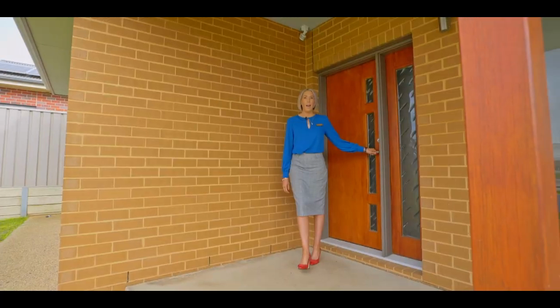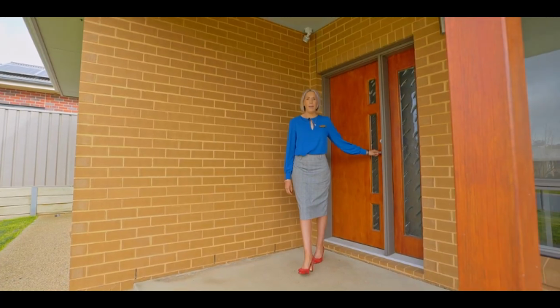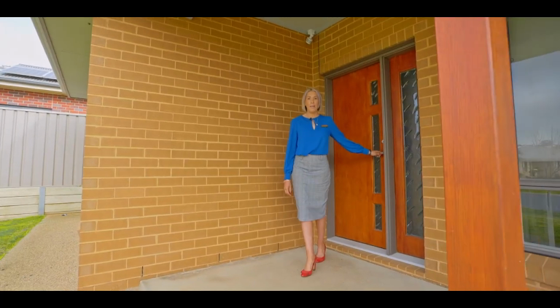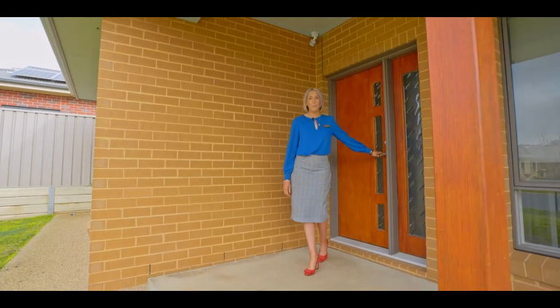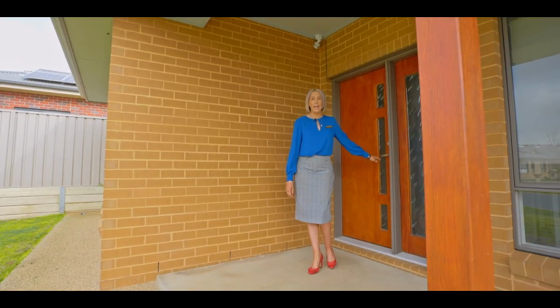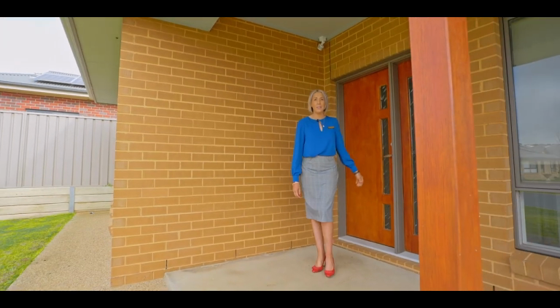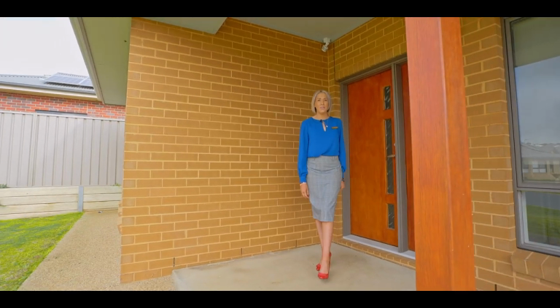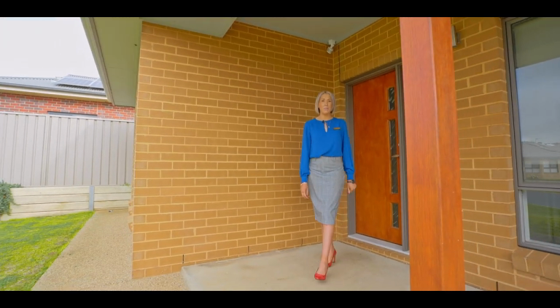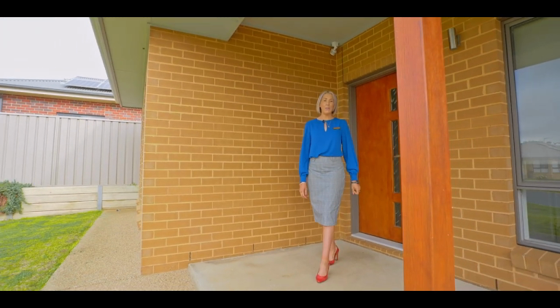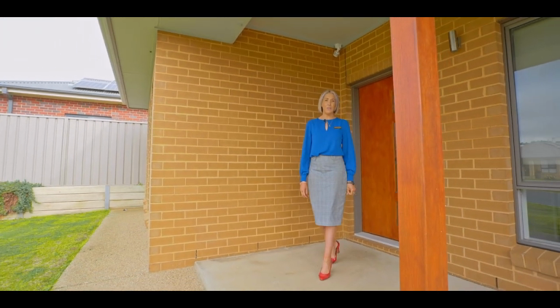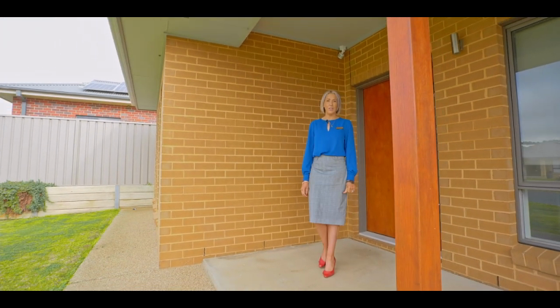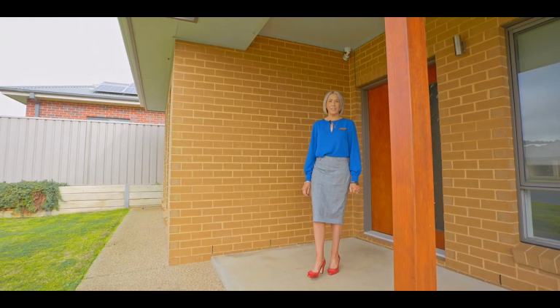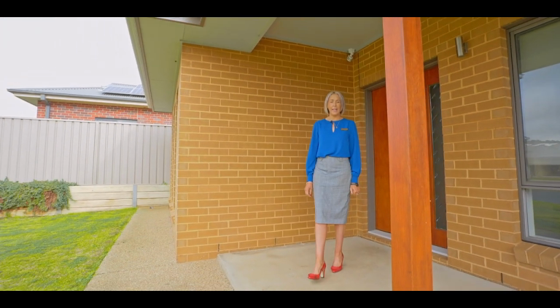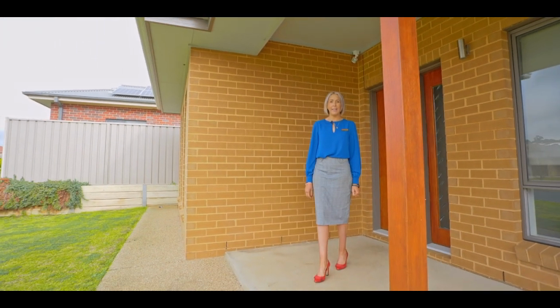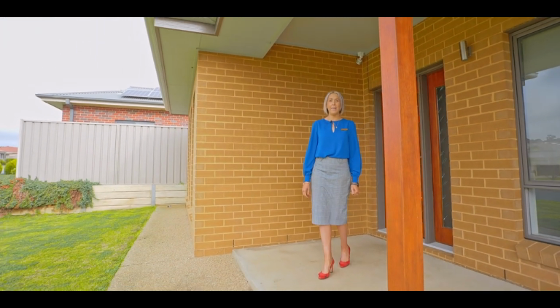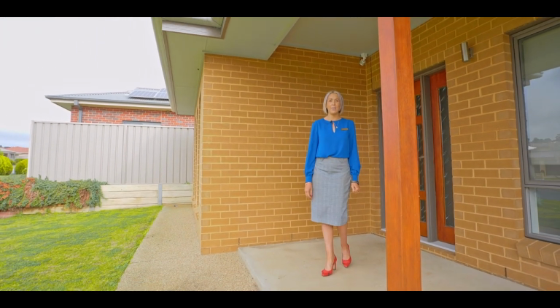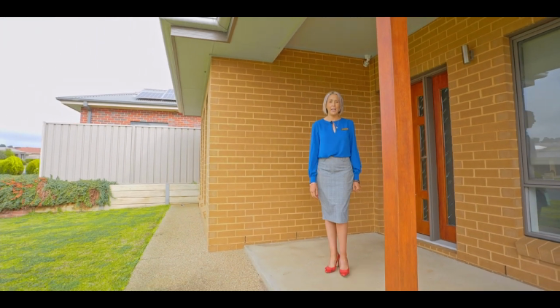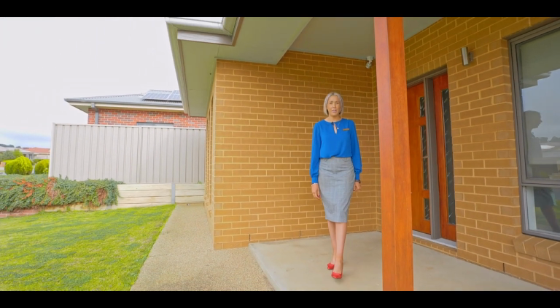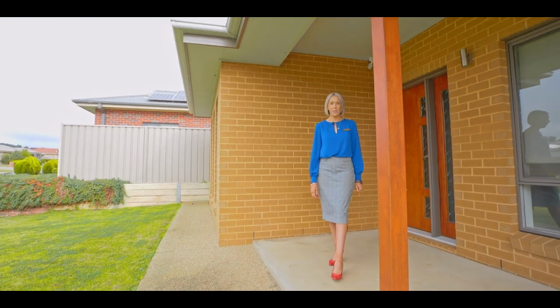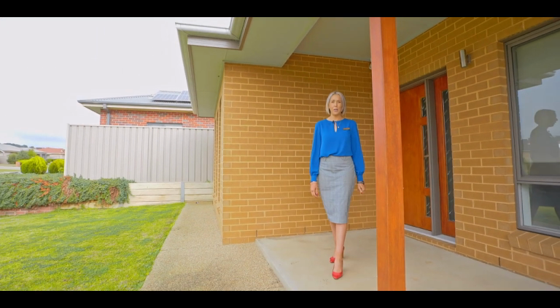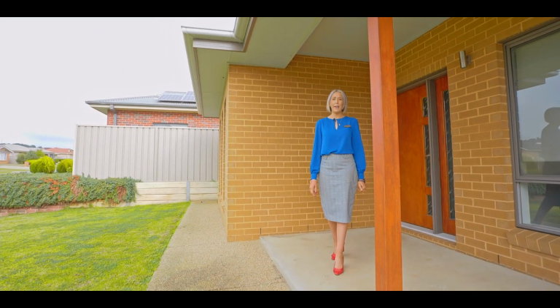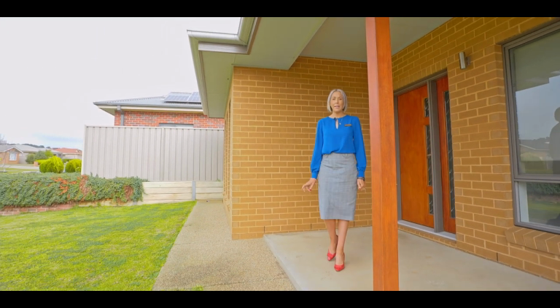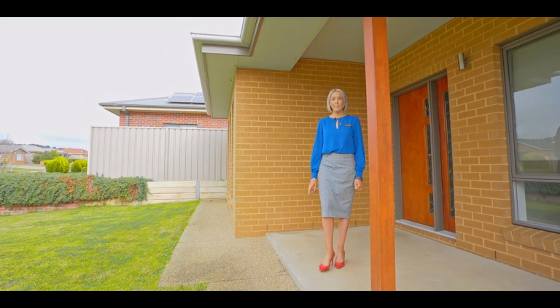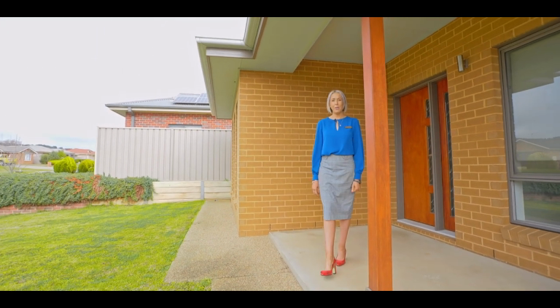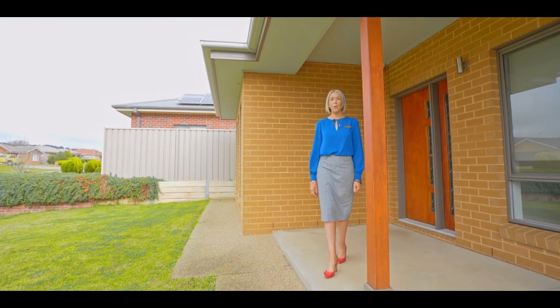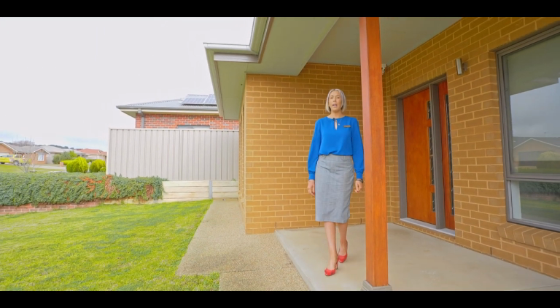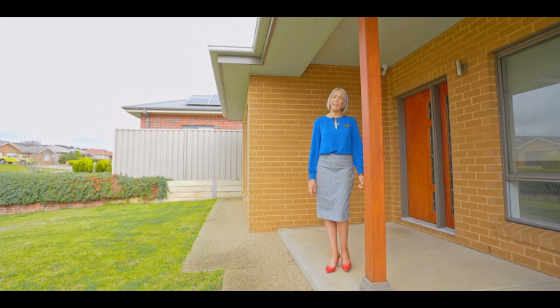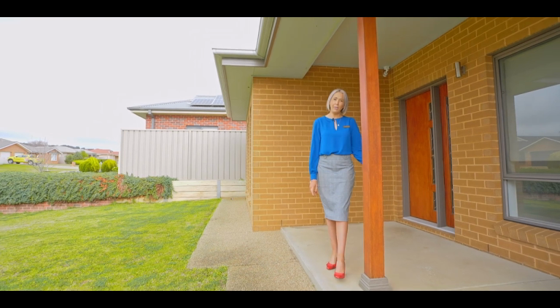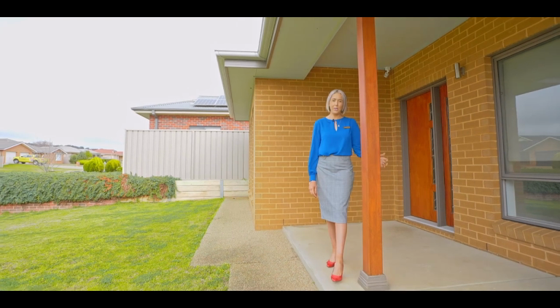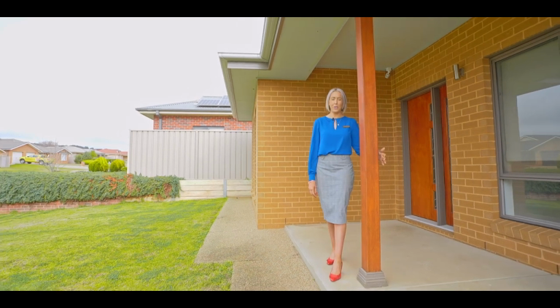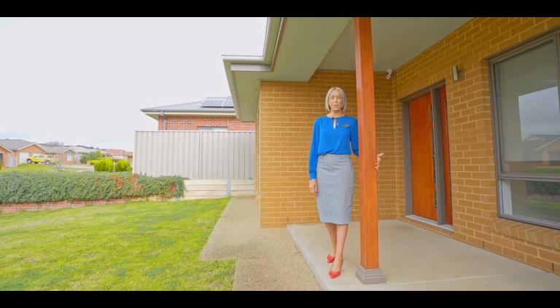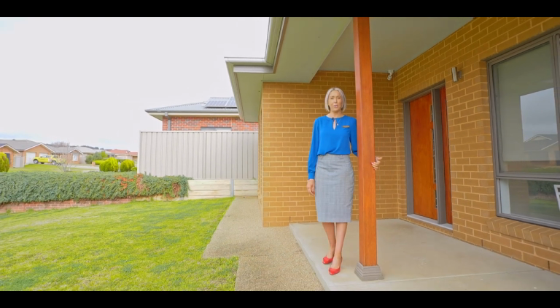I'm Helen Woodhouse from Fitzpatrick's Real Estate. Thanks for taking your tour. Give me a call — I'd love to show you through.